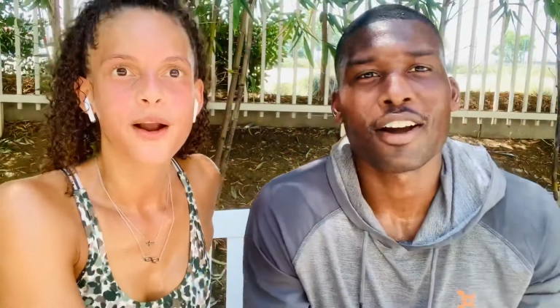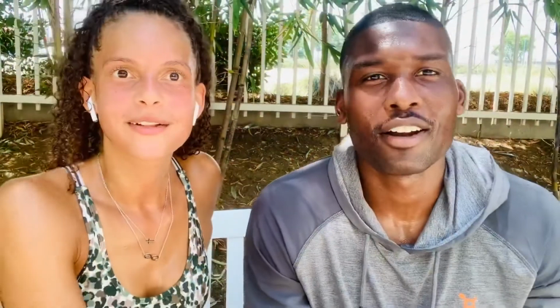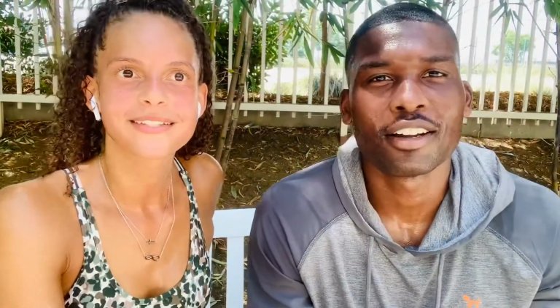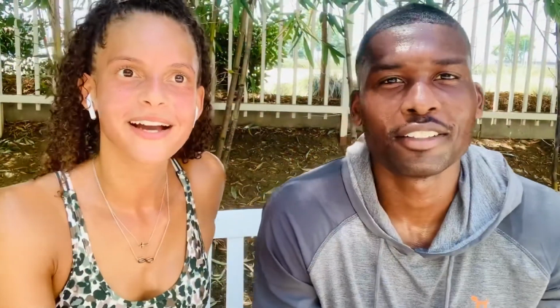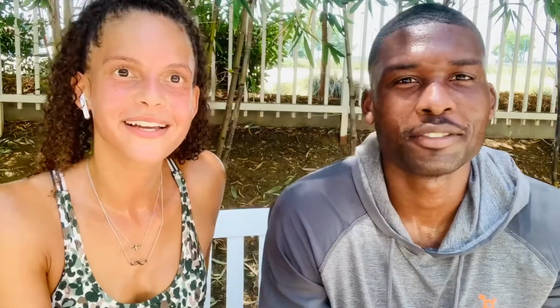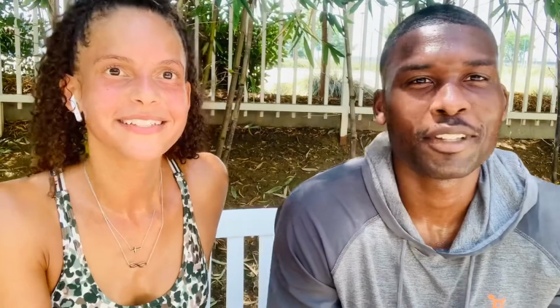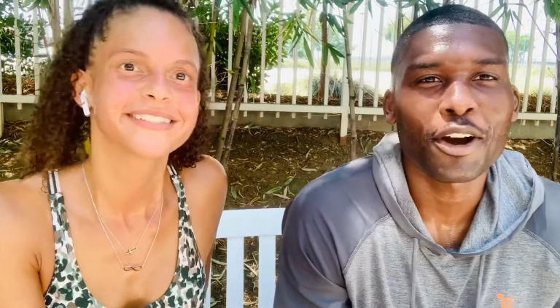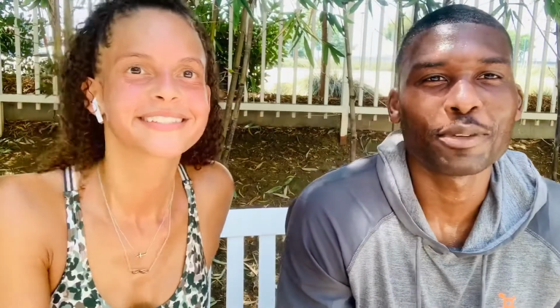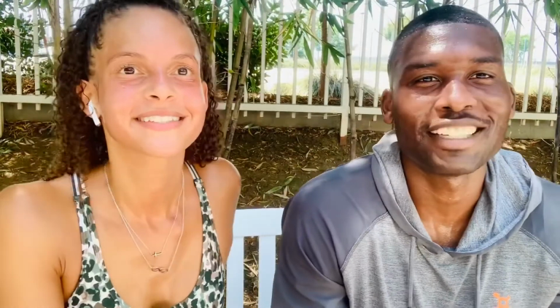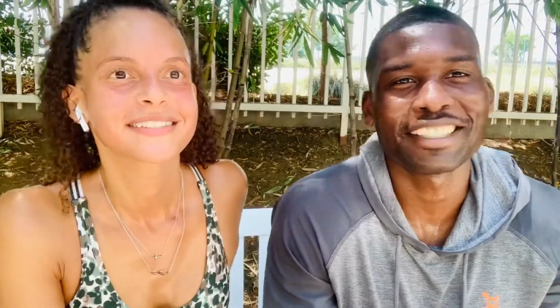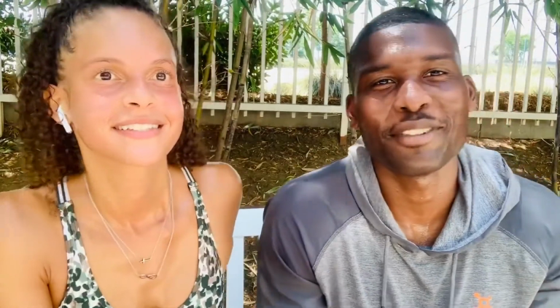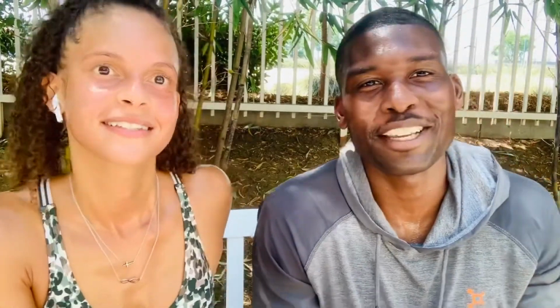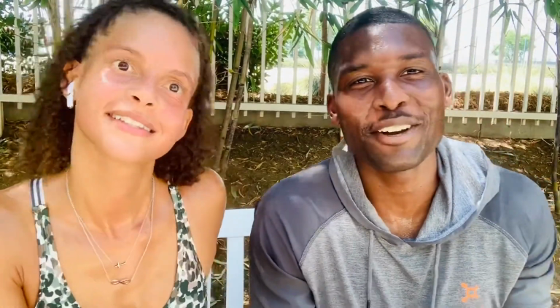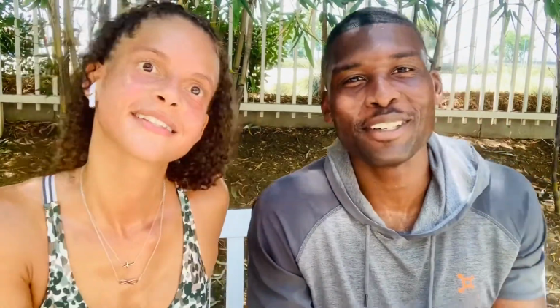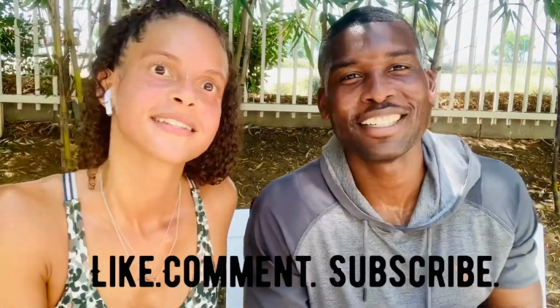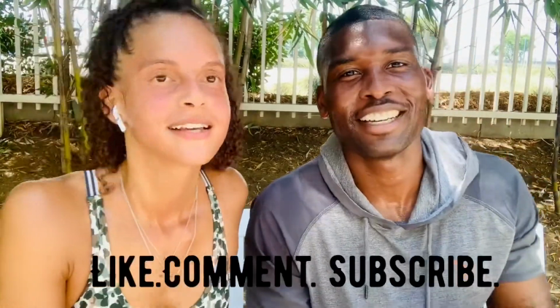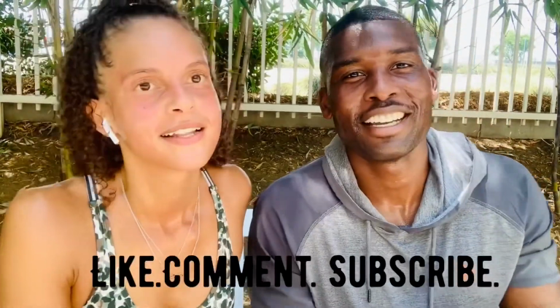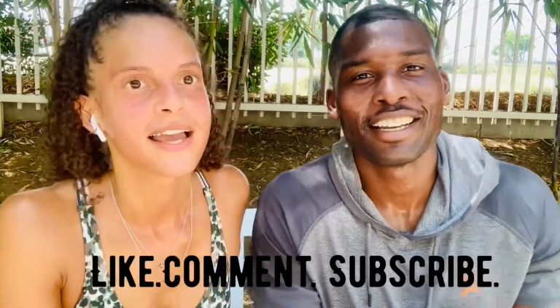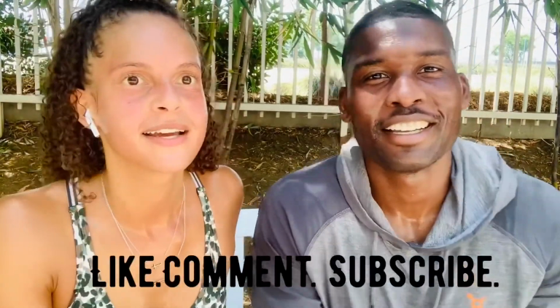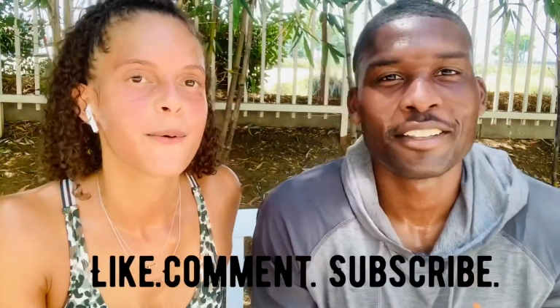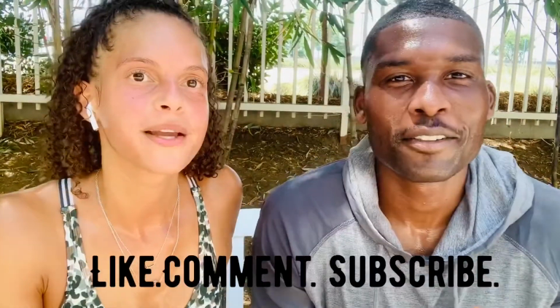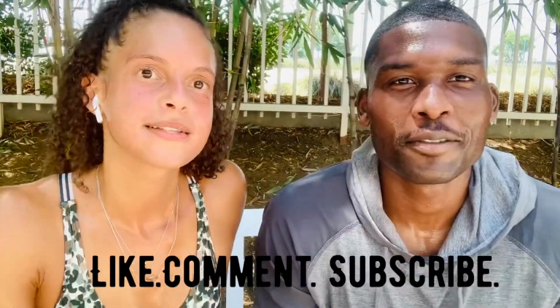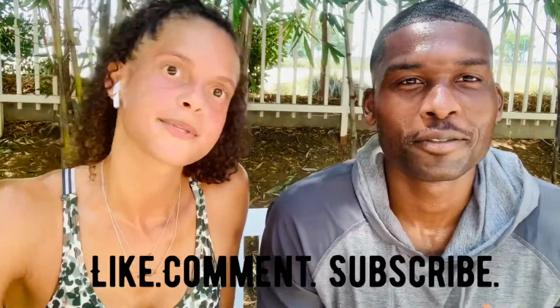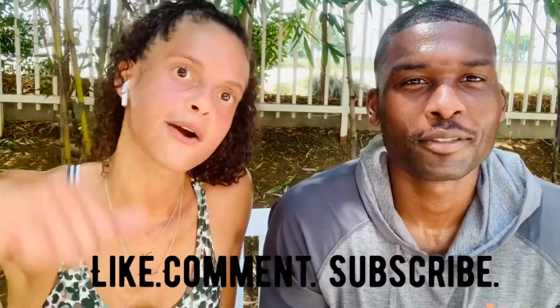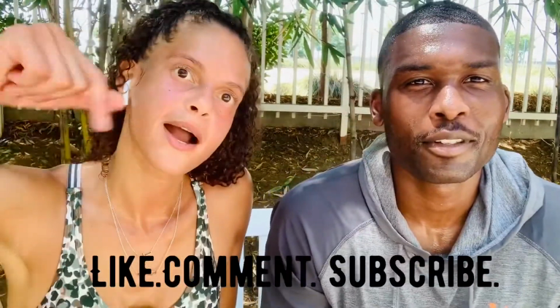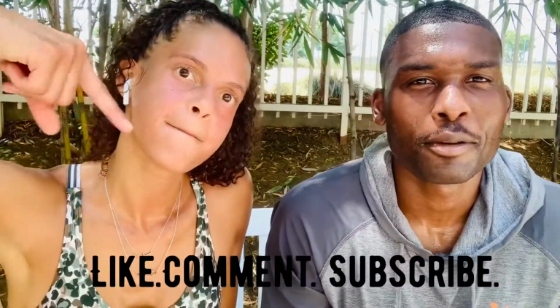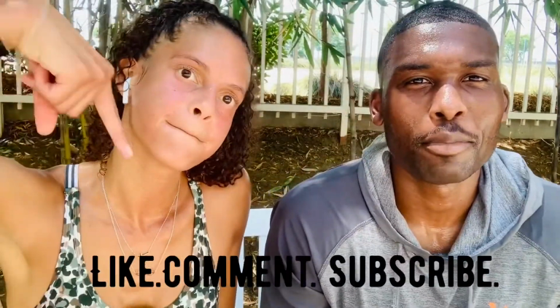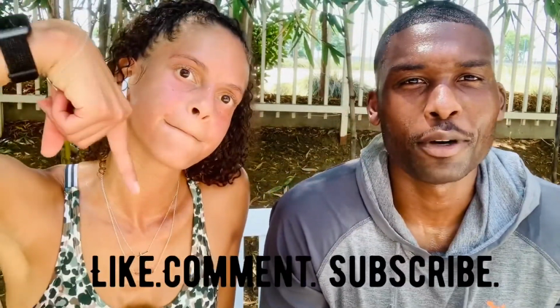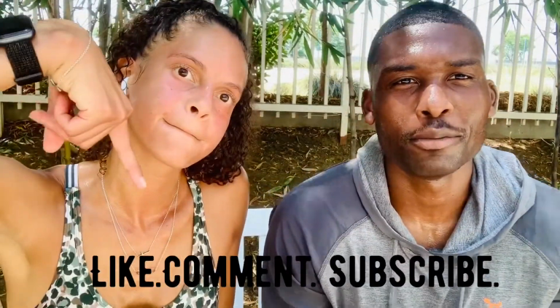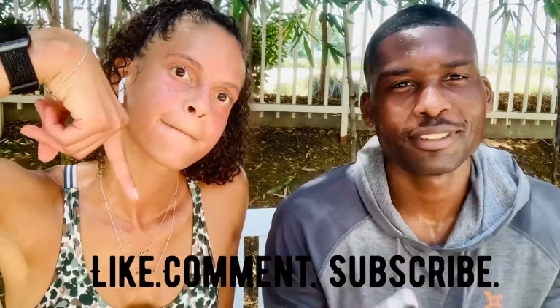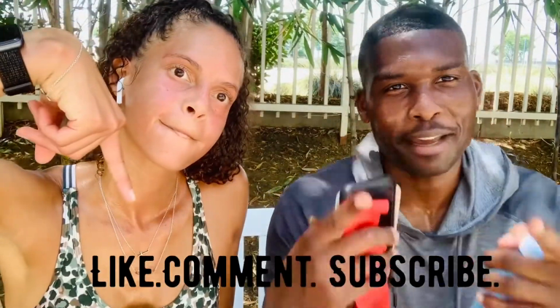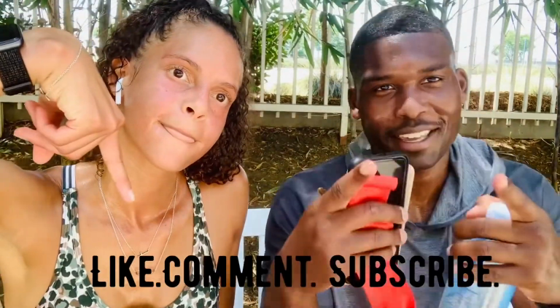Workout's done. Hope you guys liked the video. Like, comment, subscribe. Boom. Tap in.